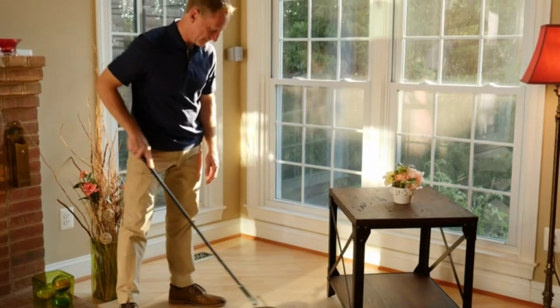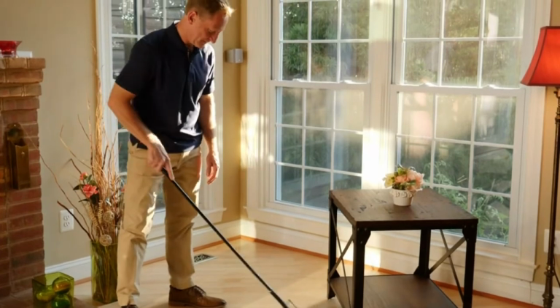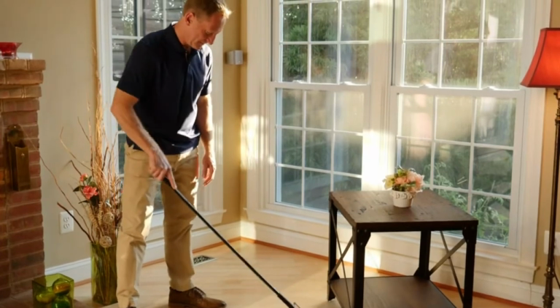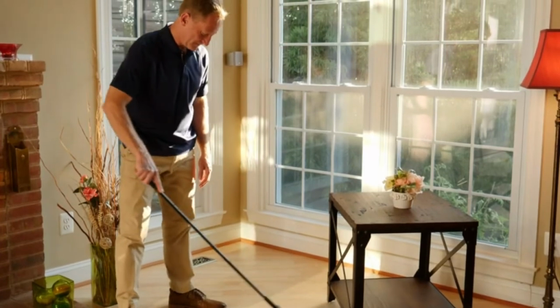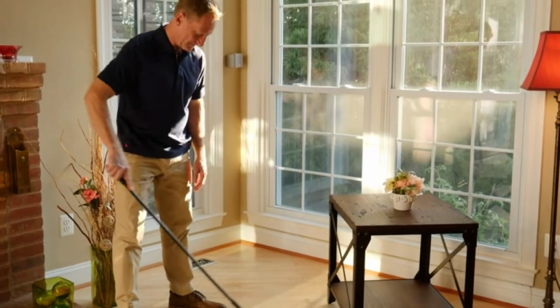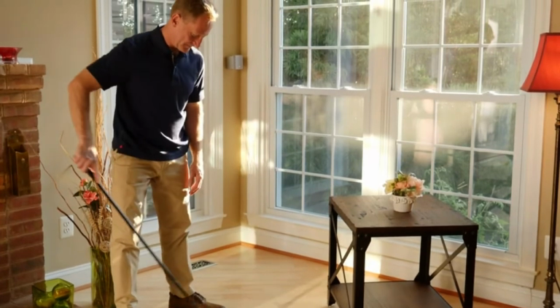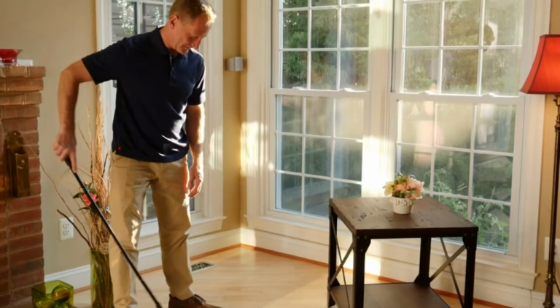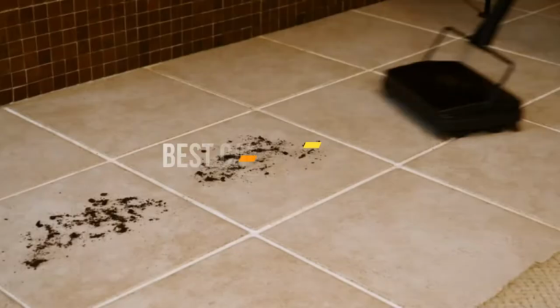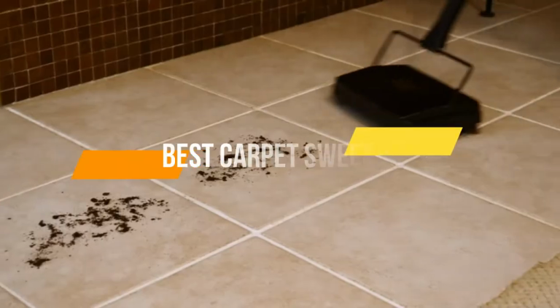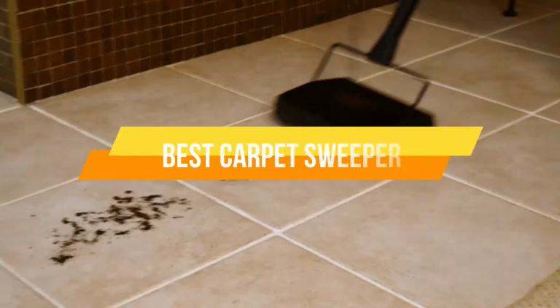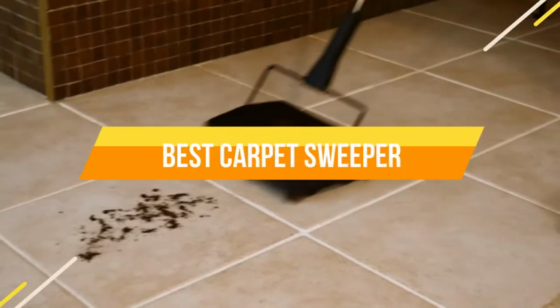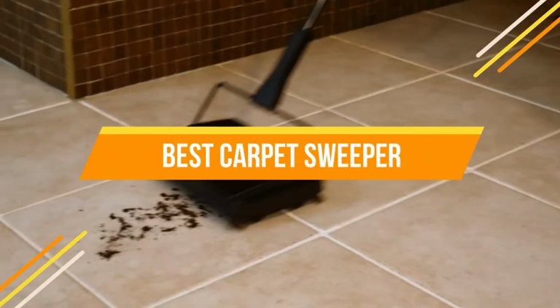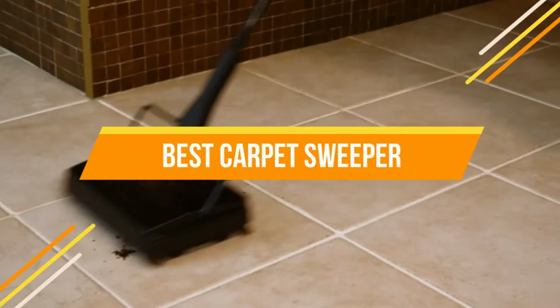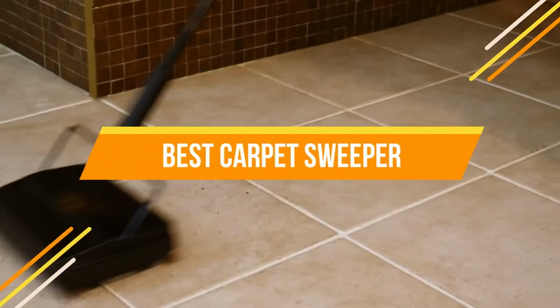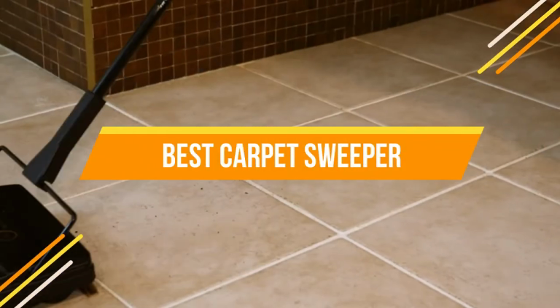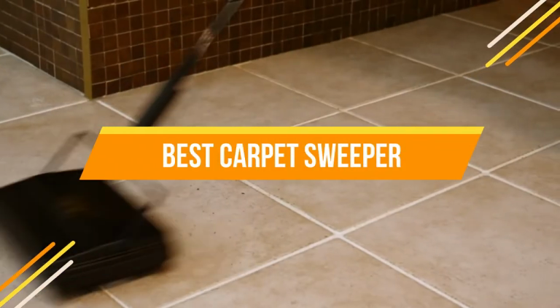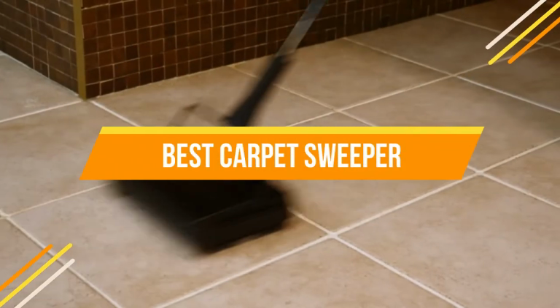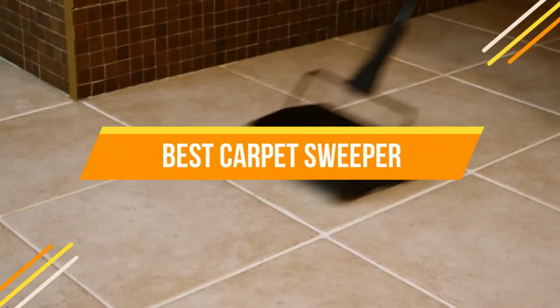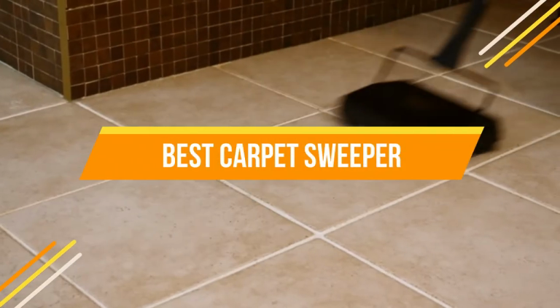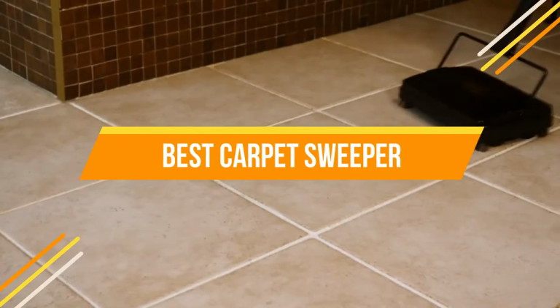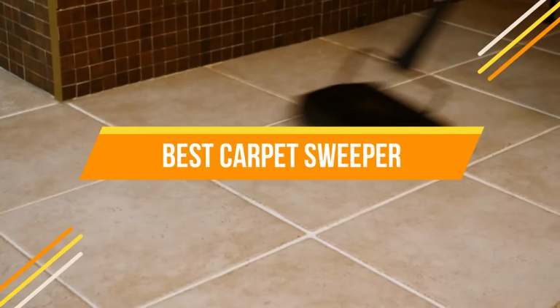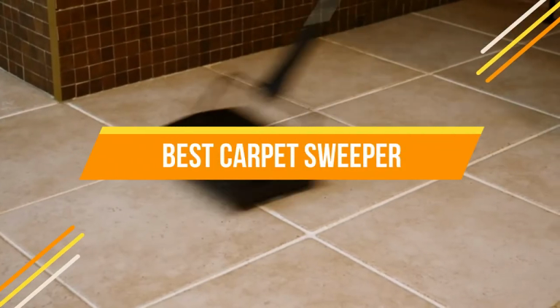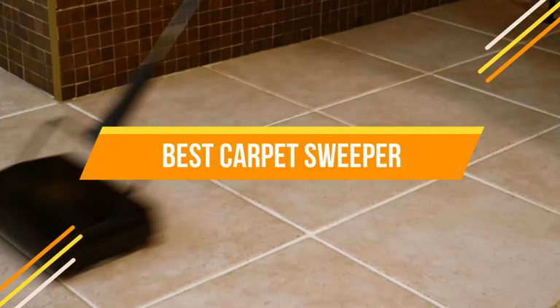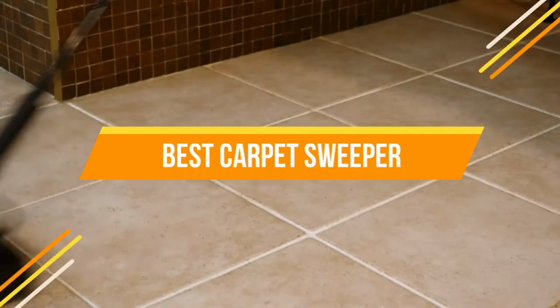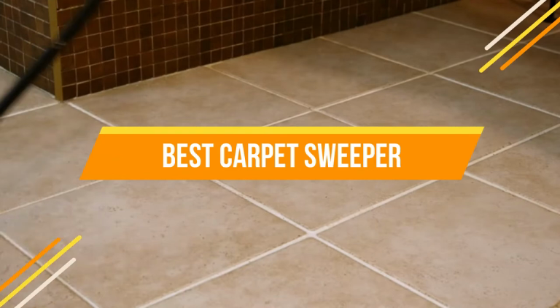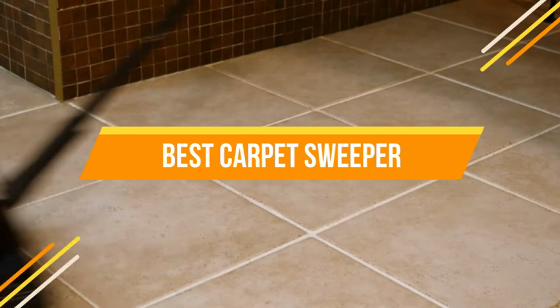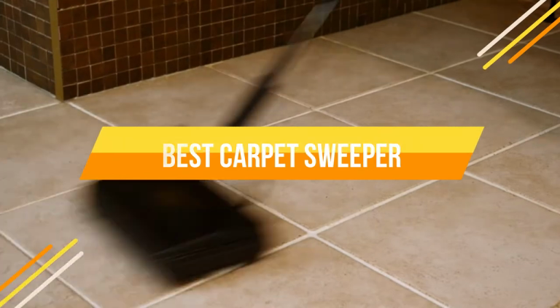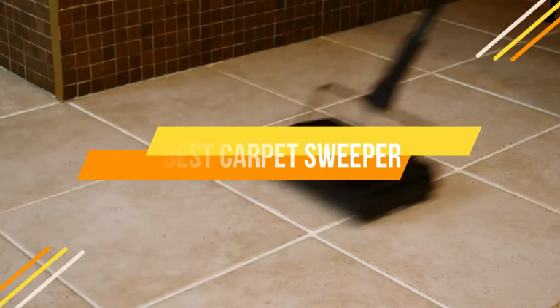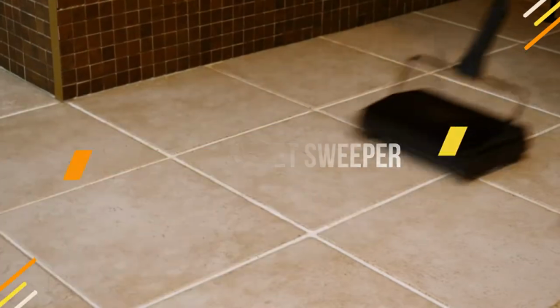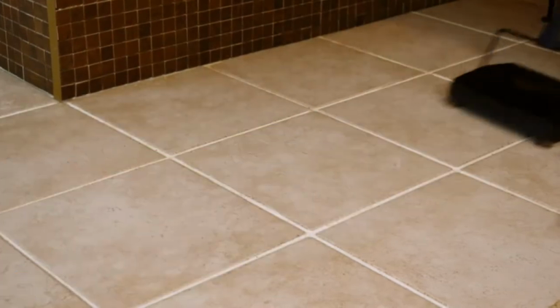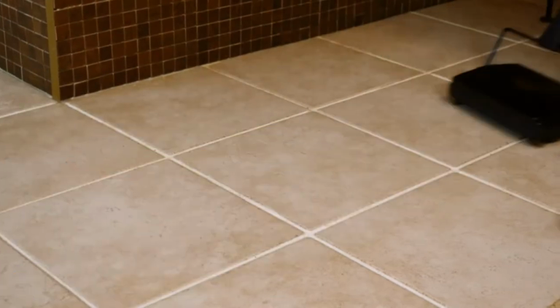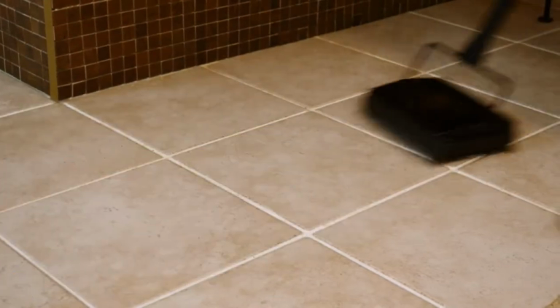In today's video, we will show you the top 5 best carpet sweepers. So, let's get started.